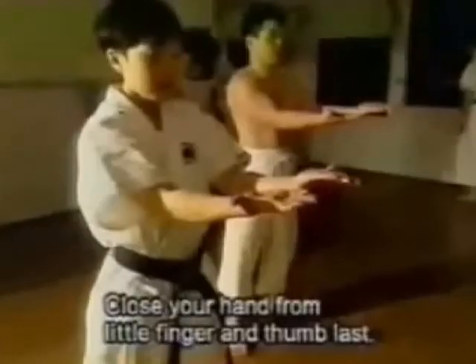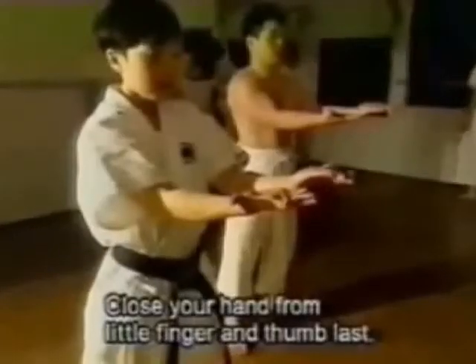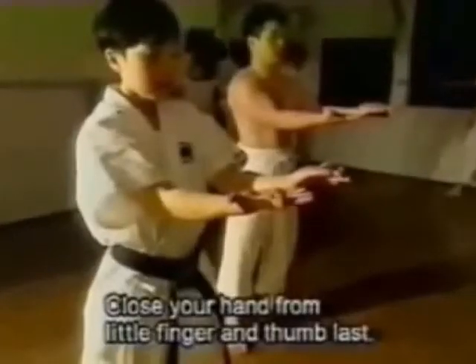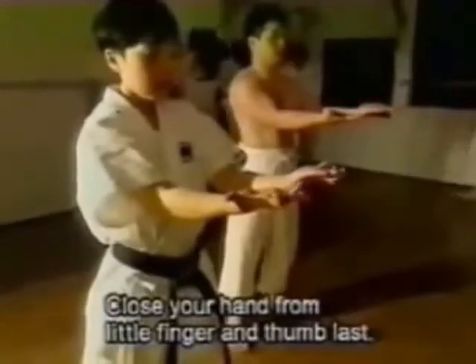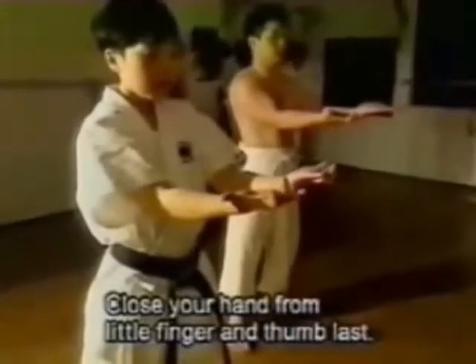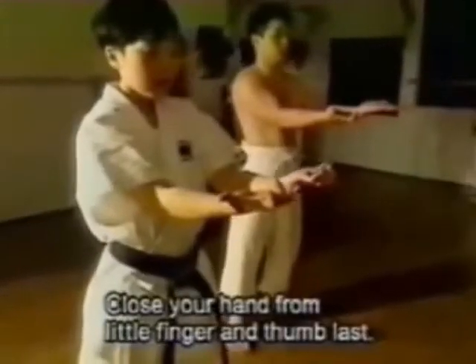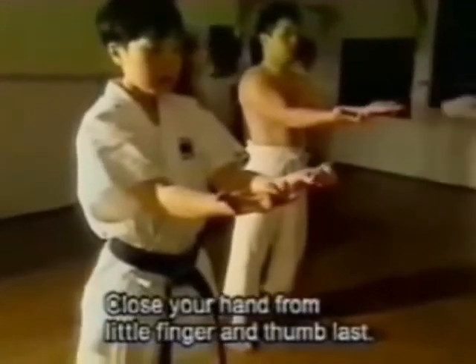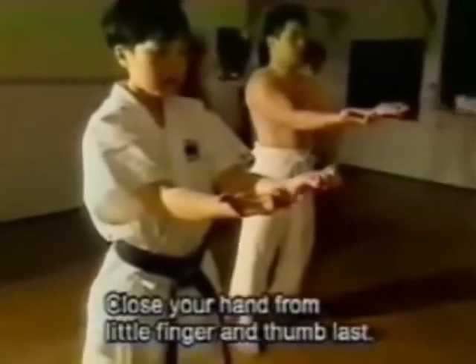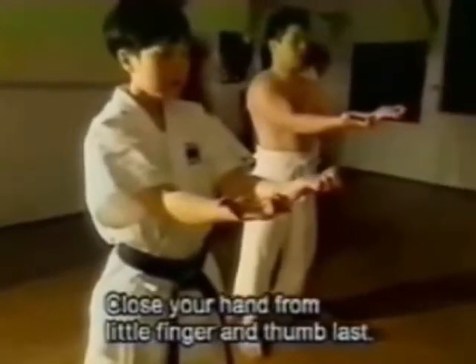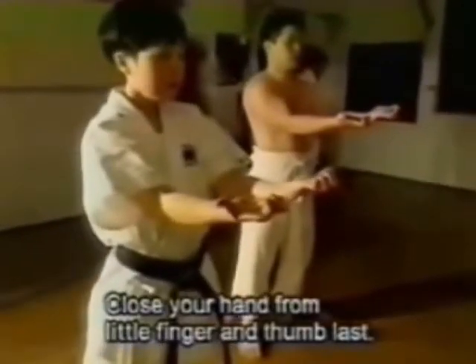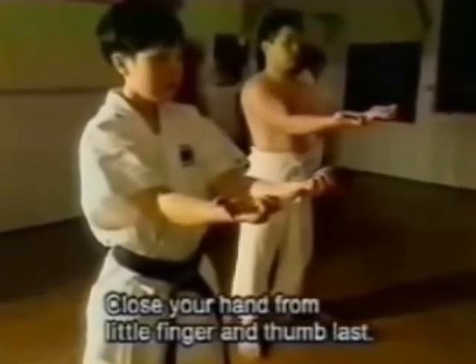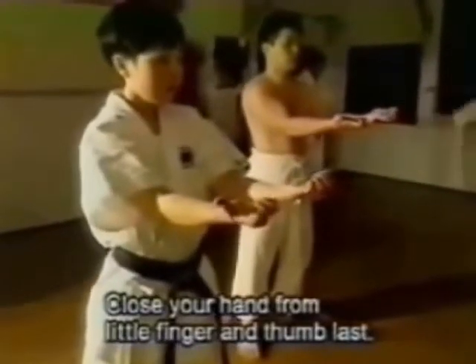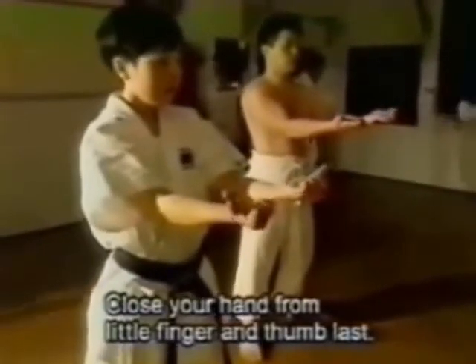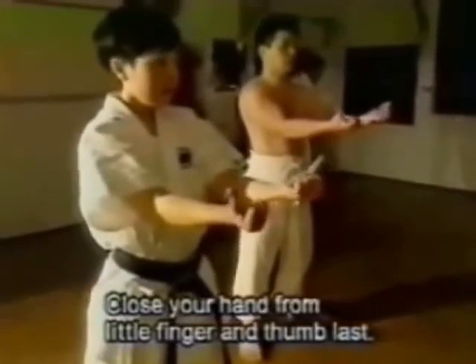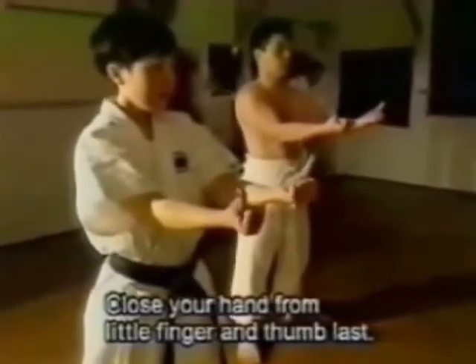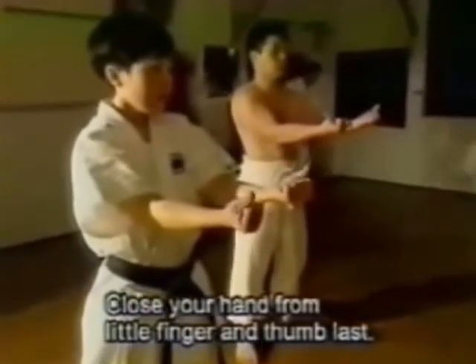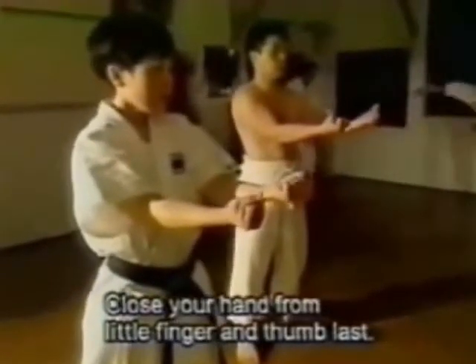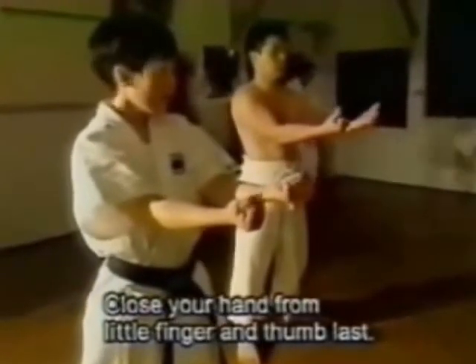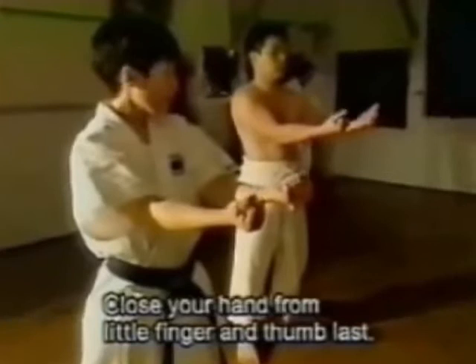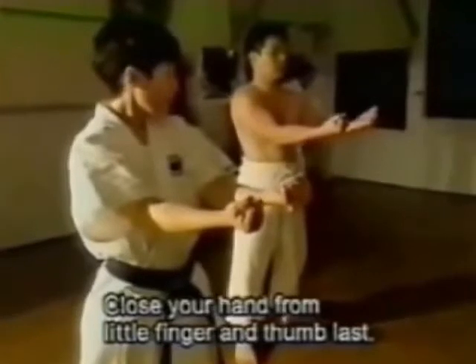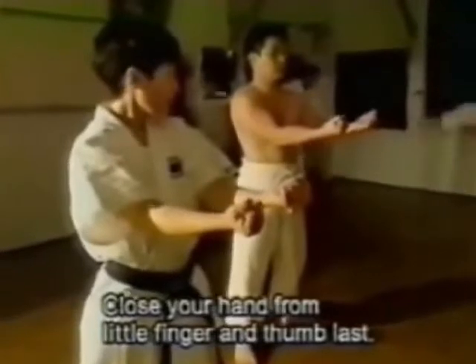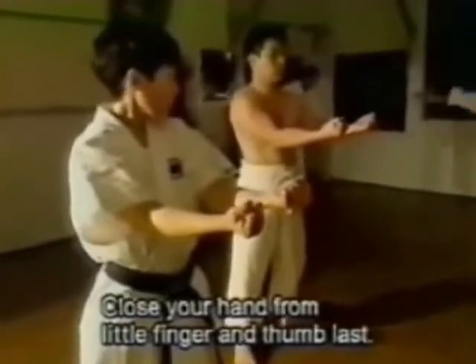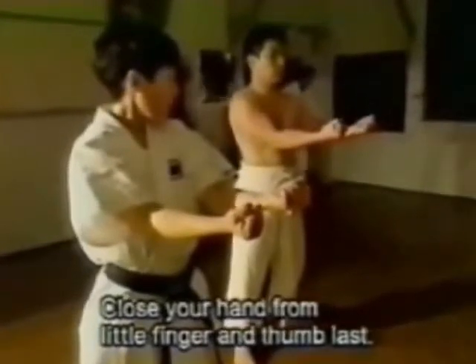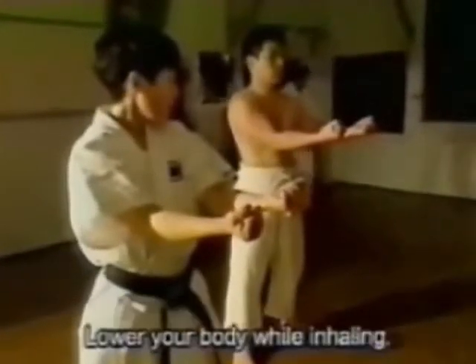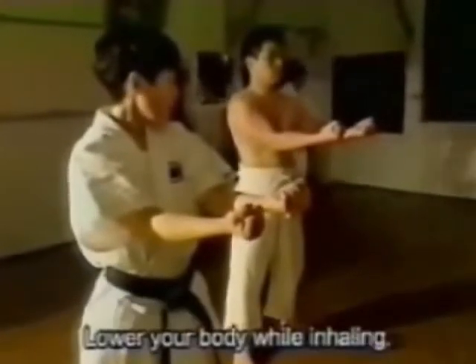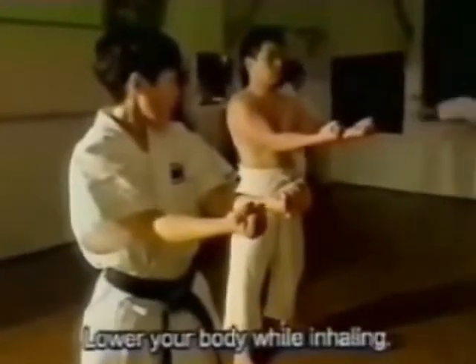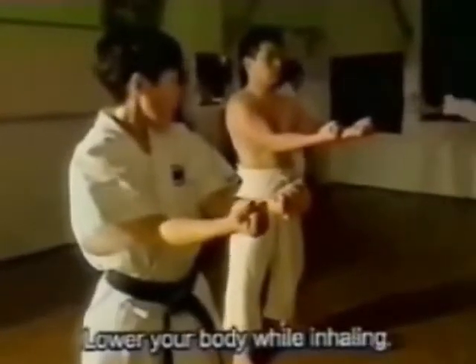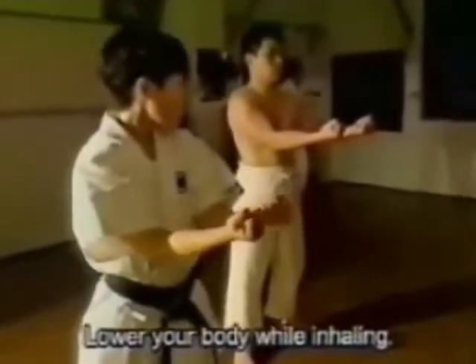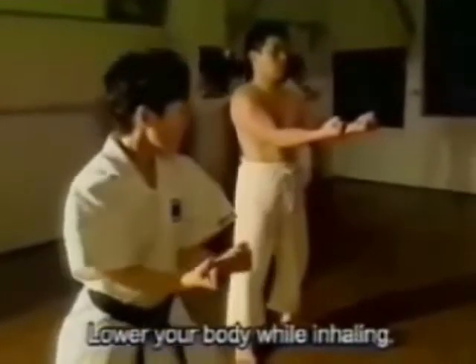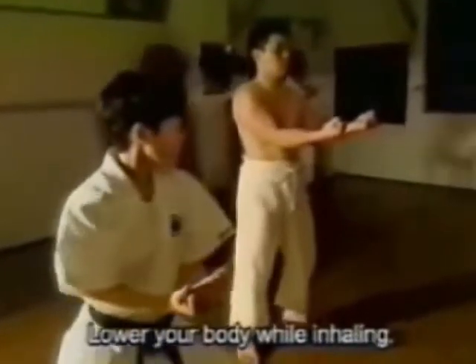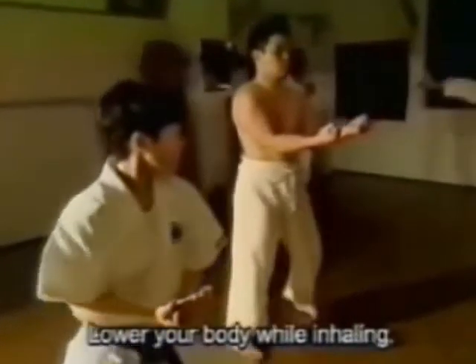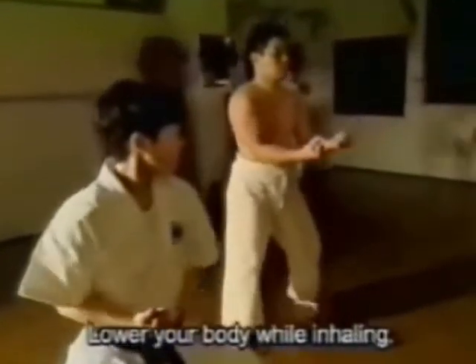The first step is left with the teeth. The second step is left with the hands of the teeth.